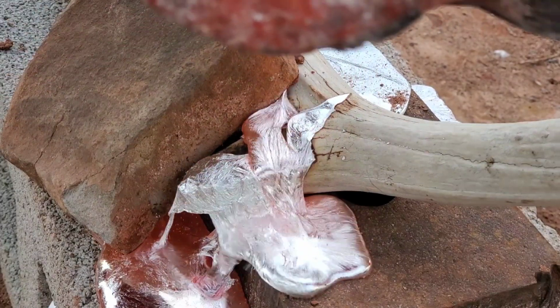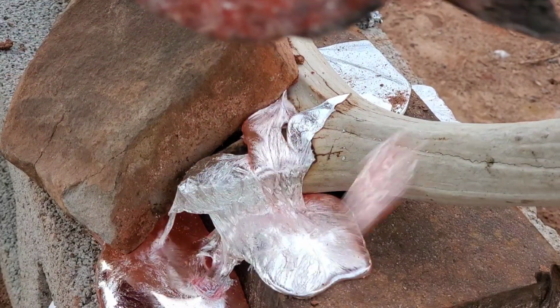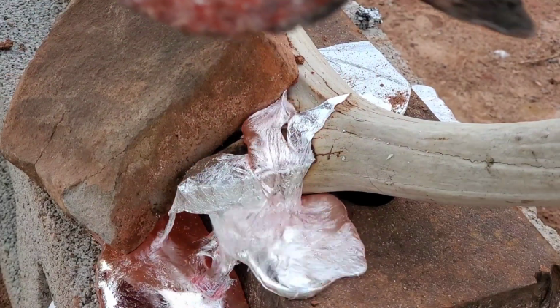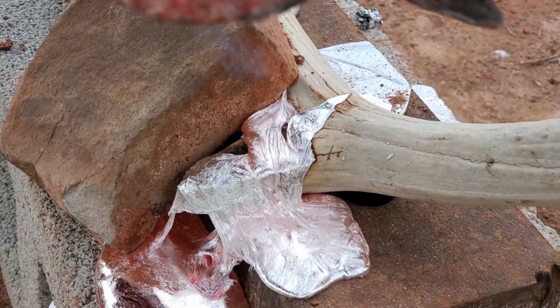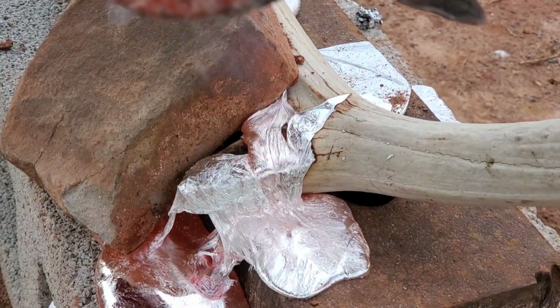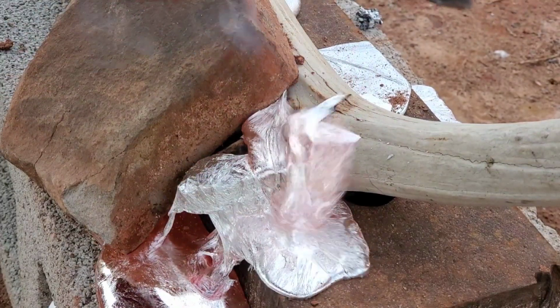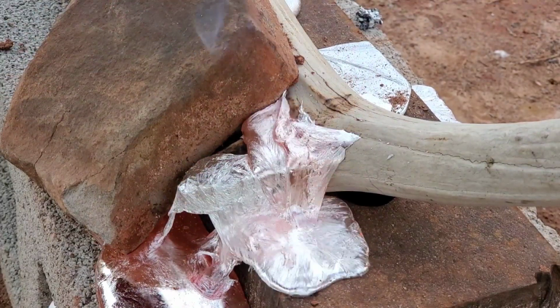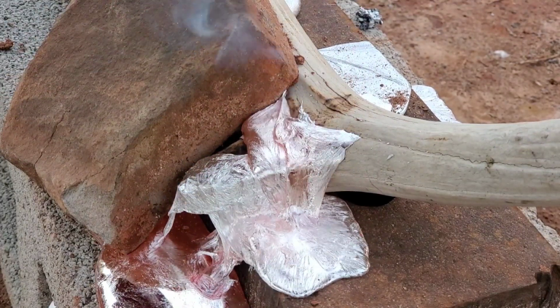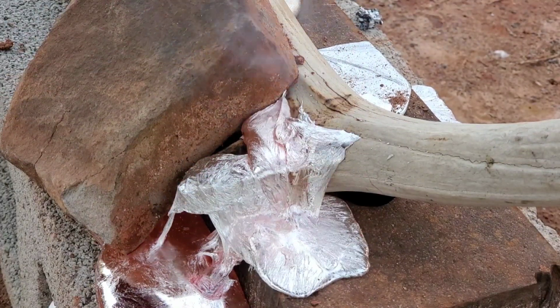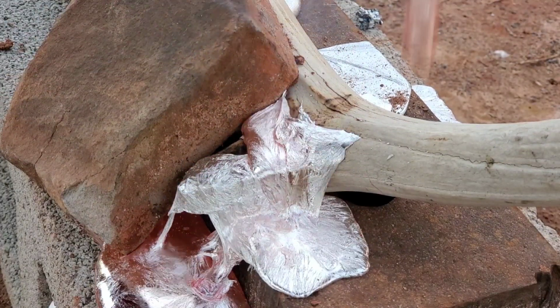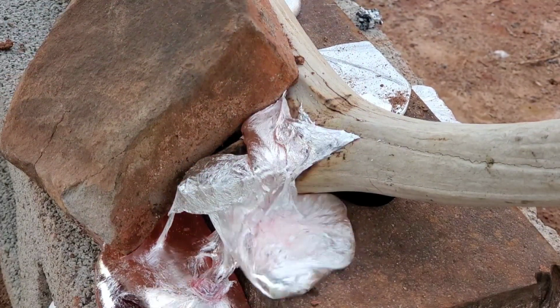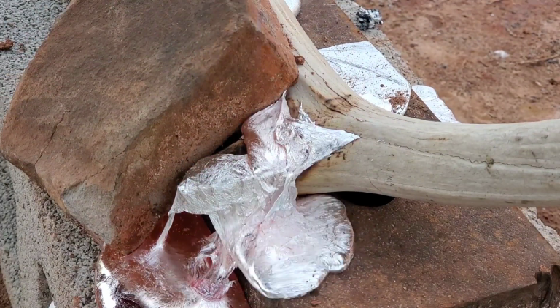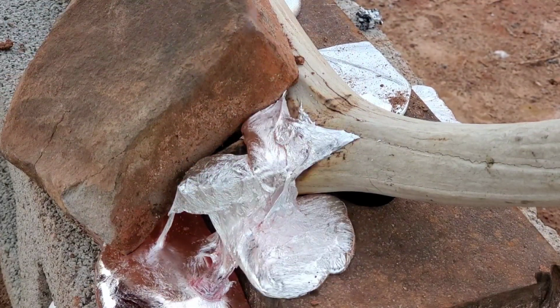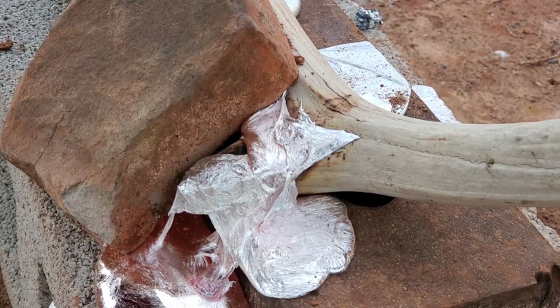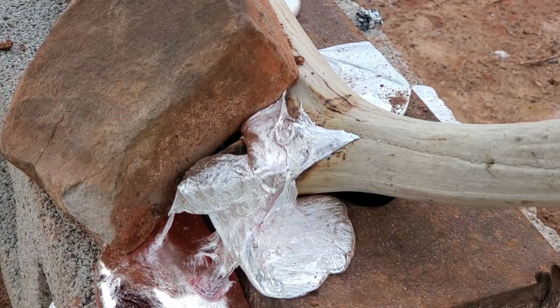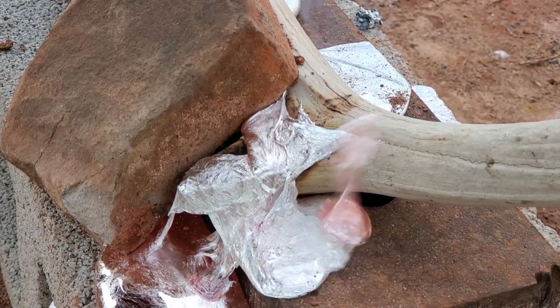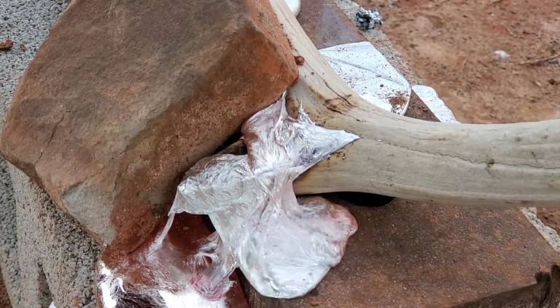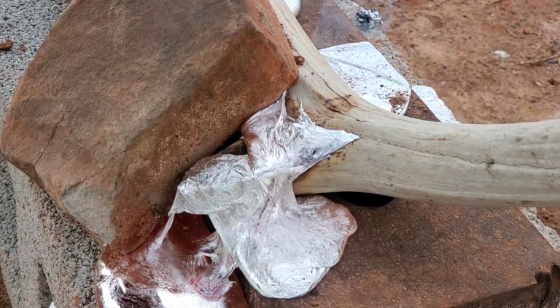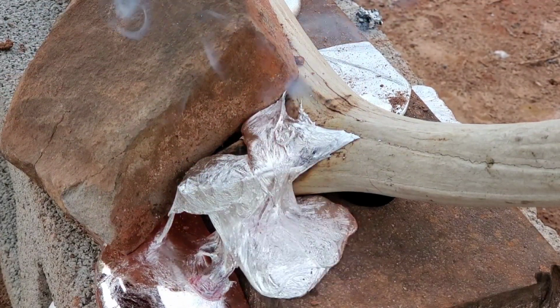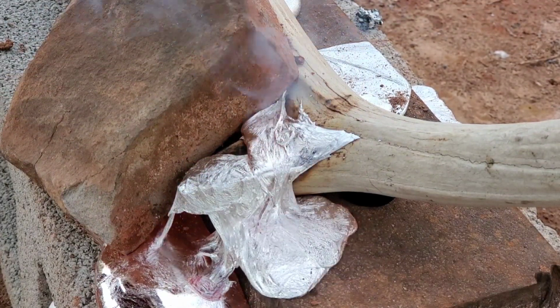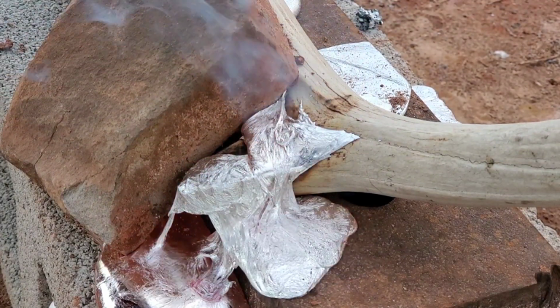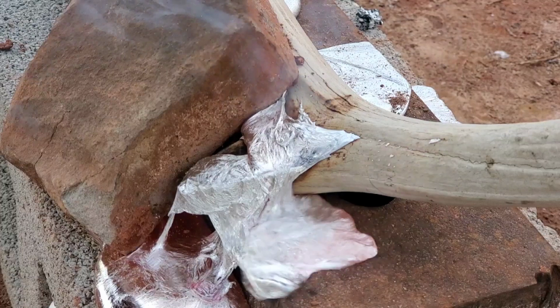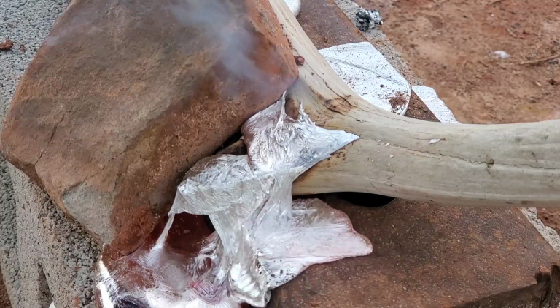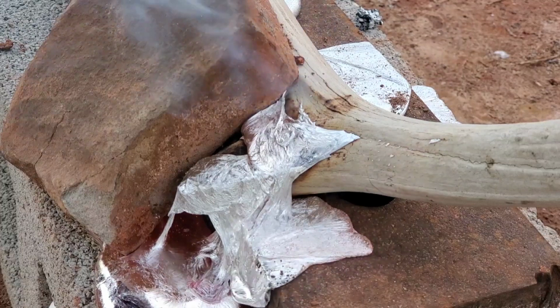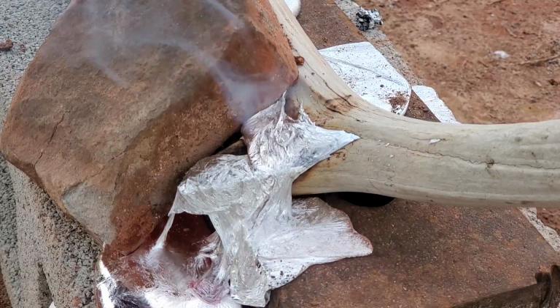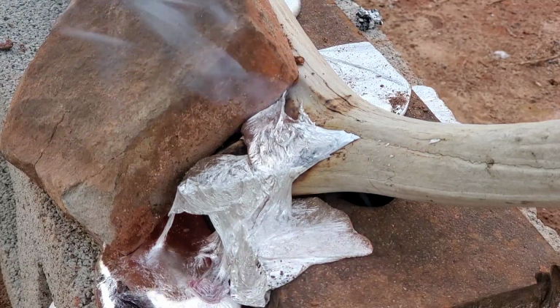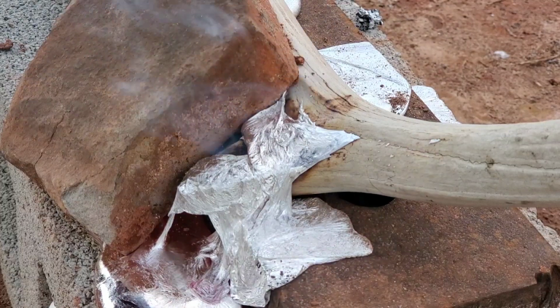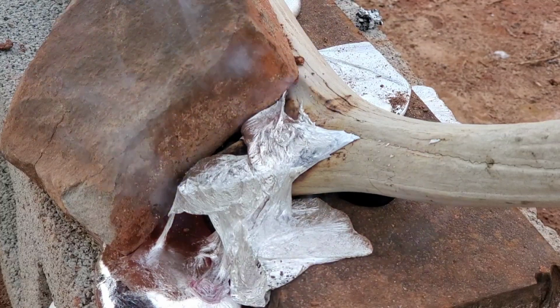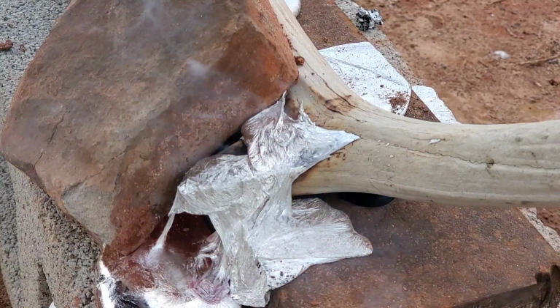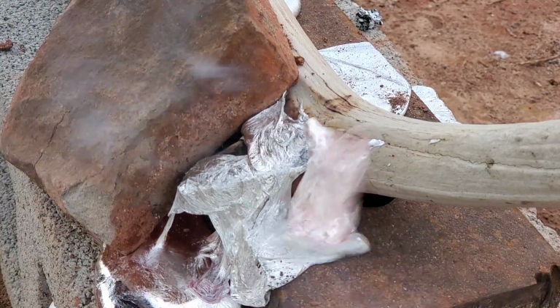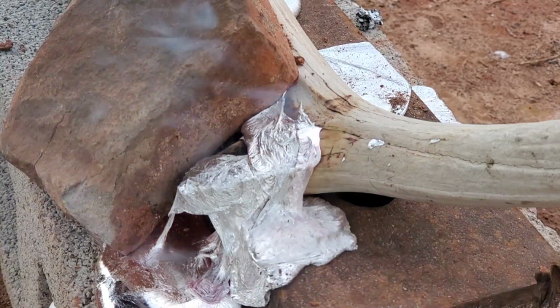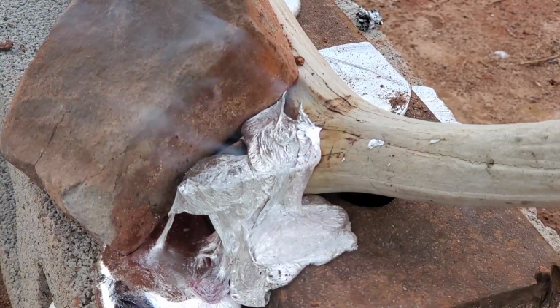I wonder what type of stuff this antler is made of. Not aluminum — not aluminum, I'll tell you that.